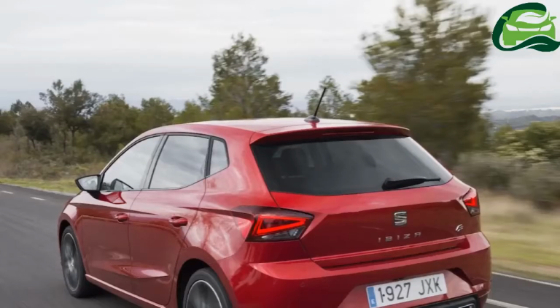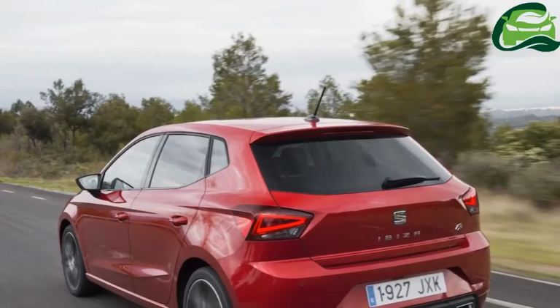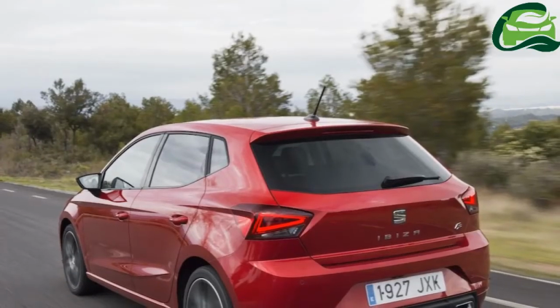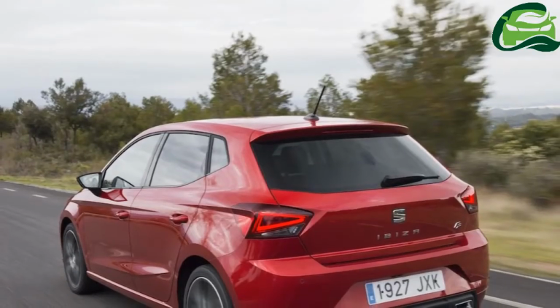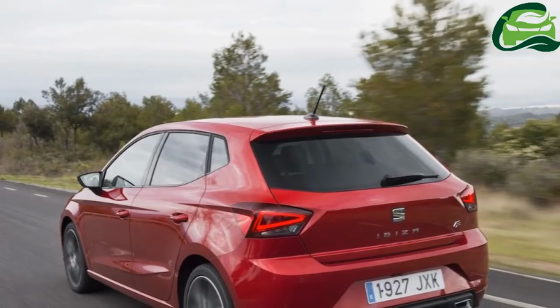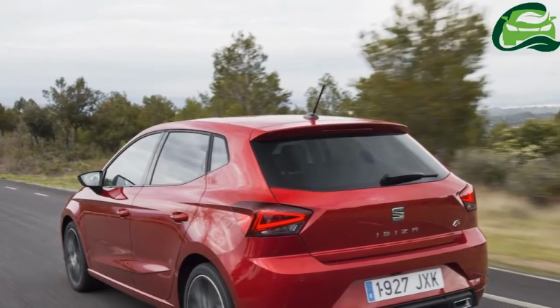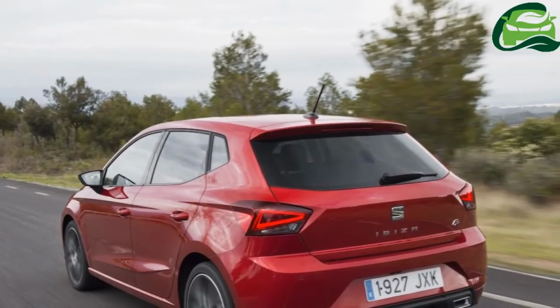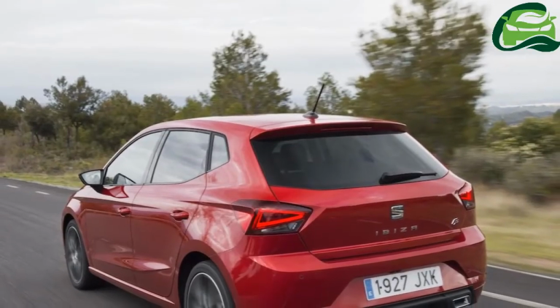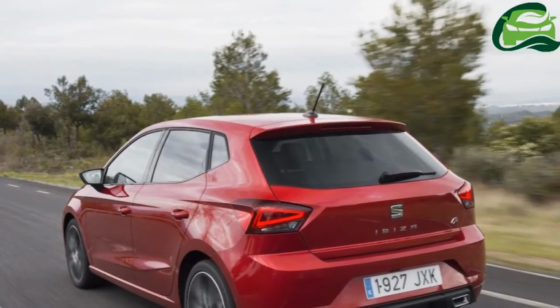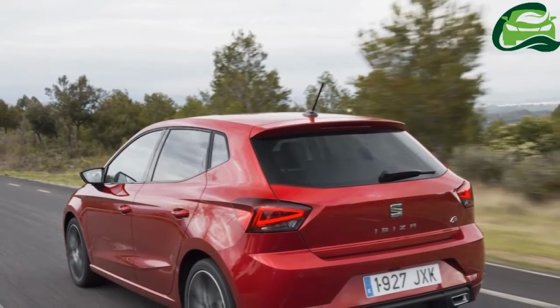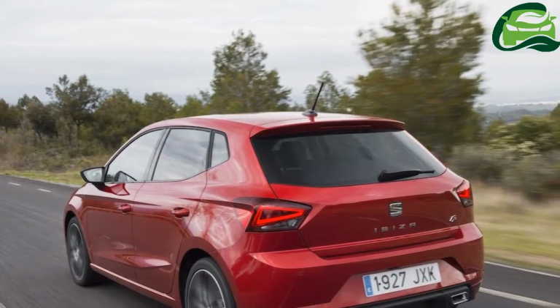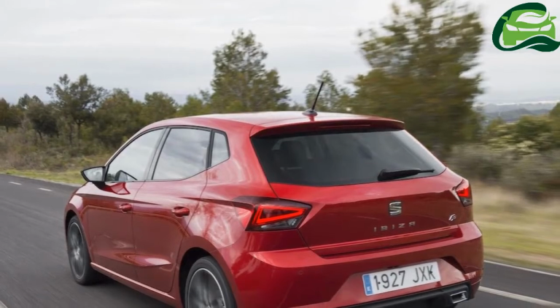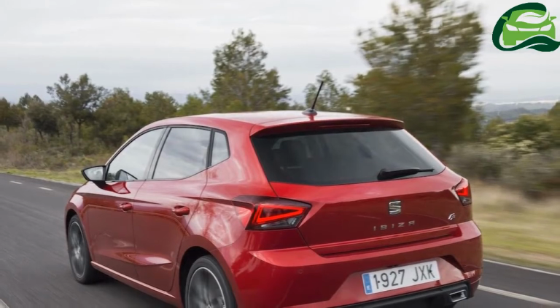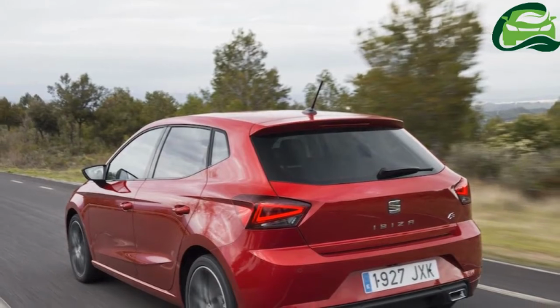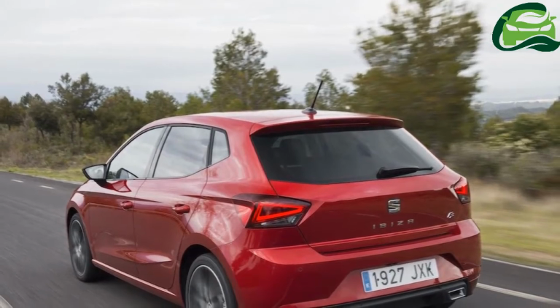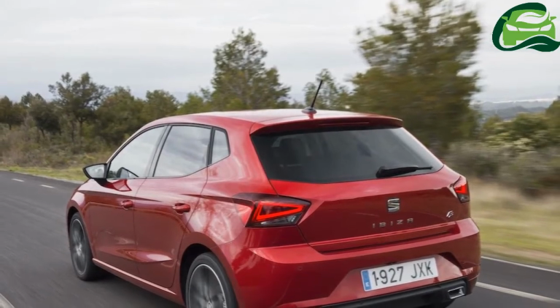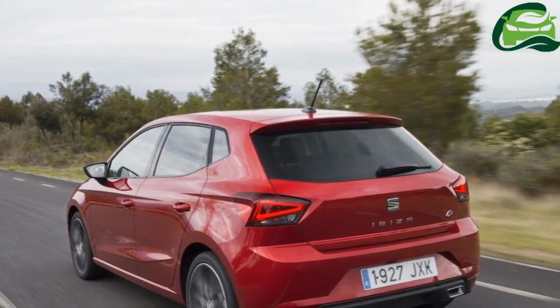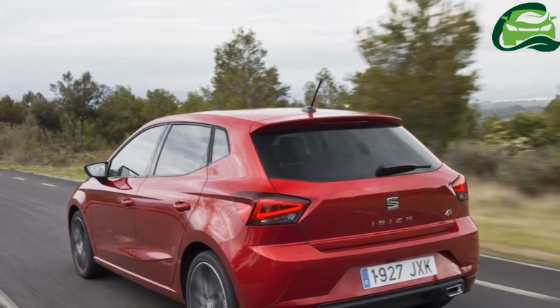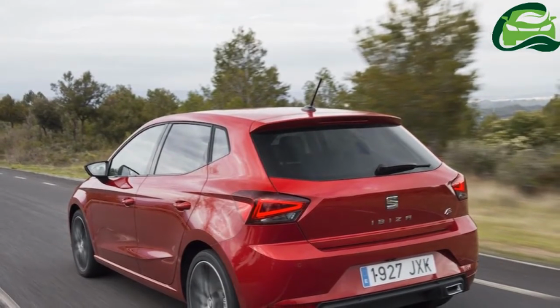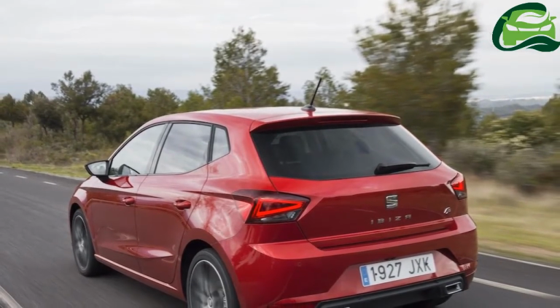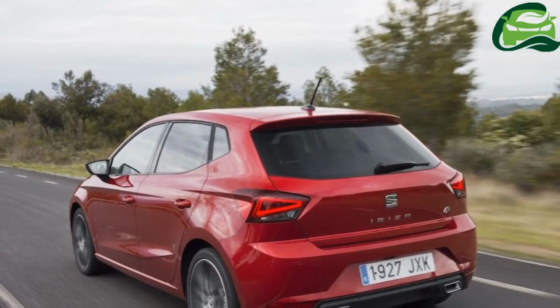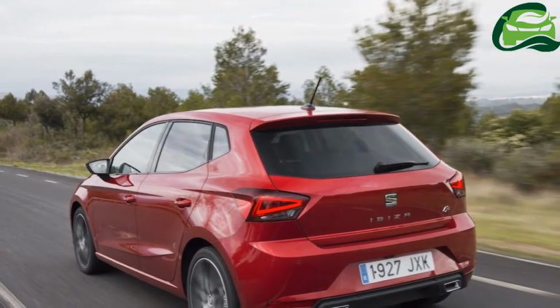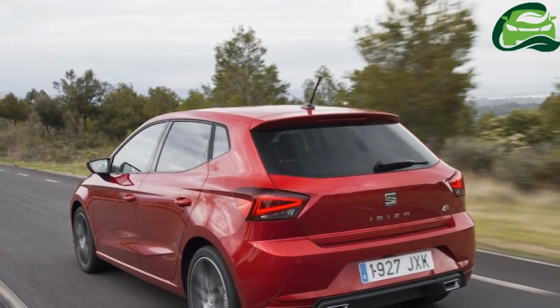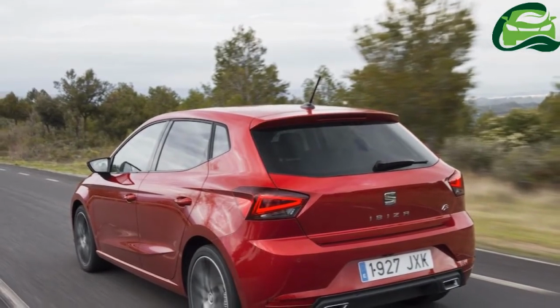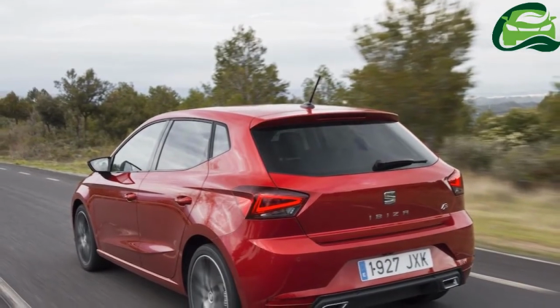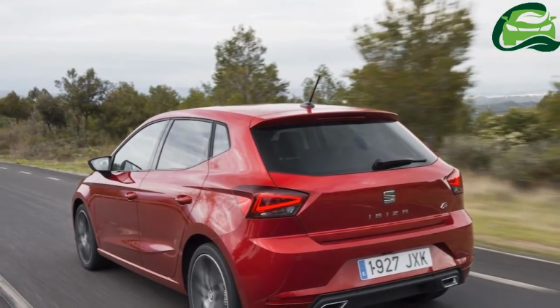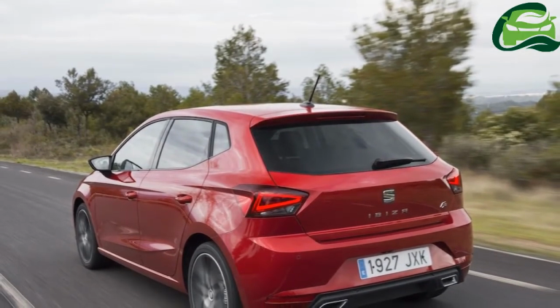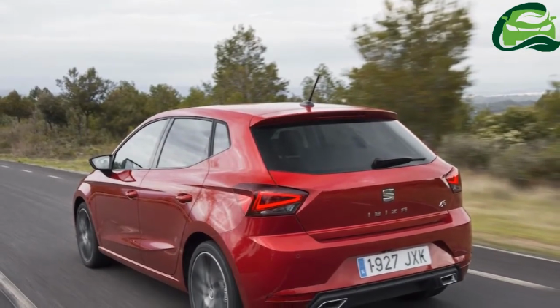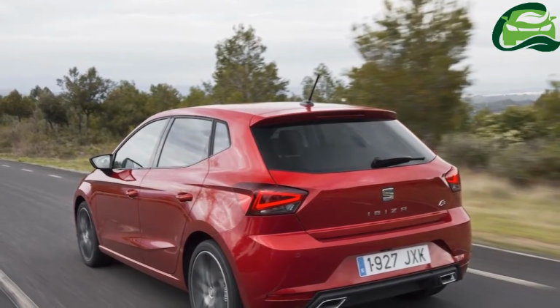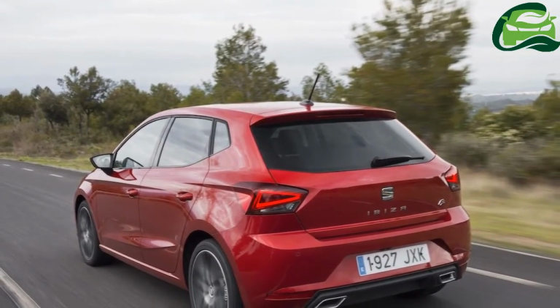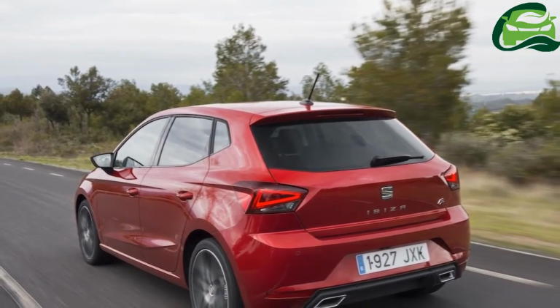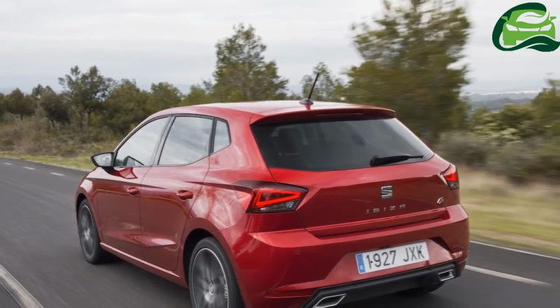in five trim levels: S, SE, SE Technology, FR and range-topping Xcellence.